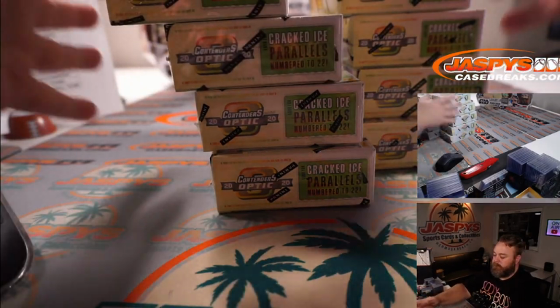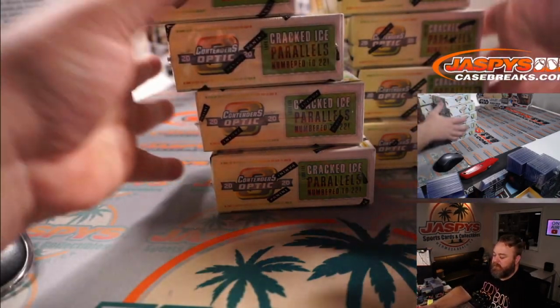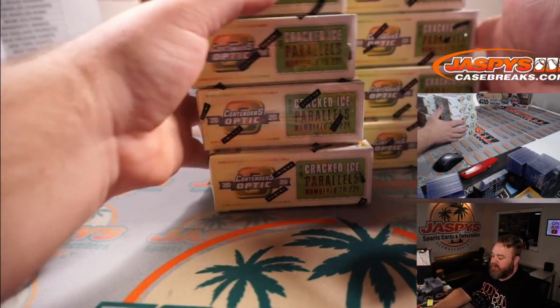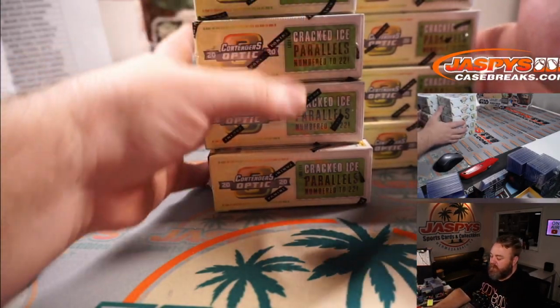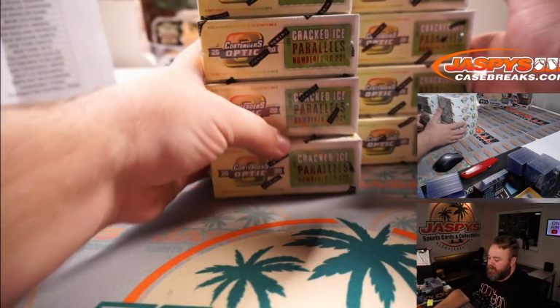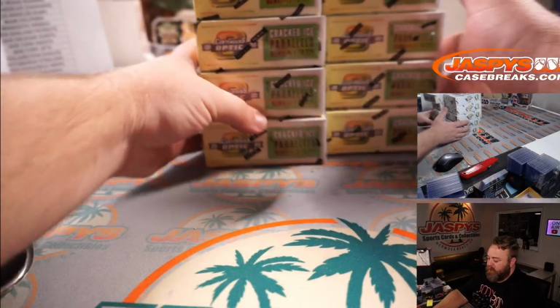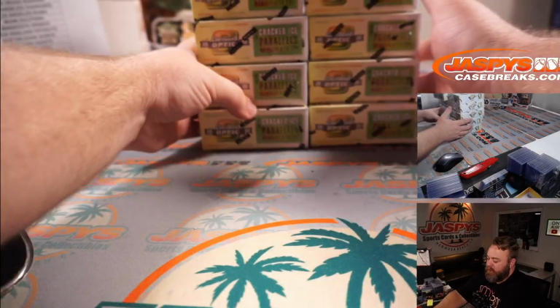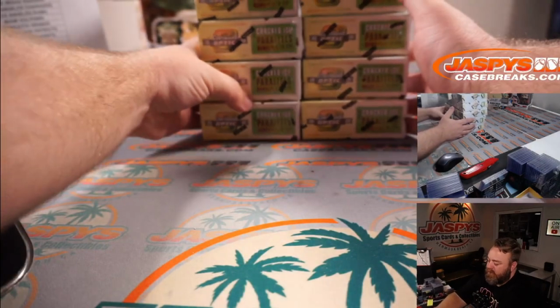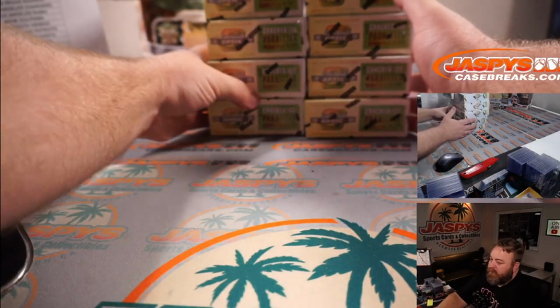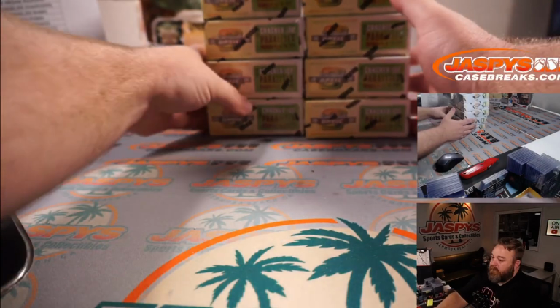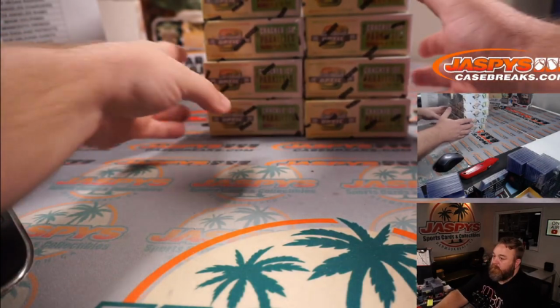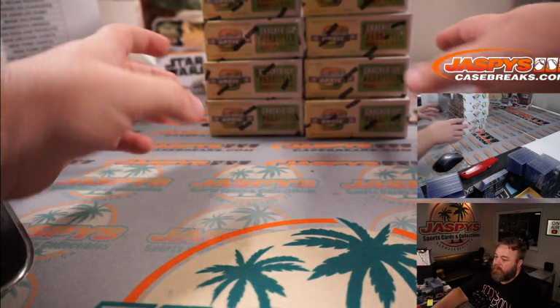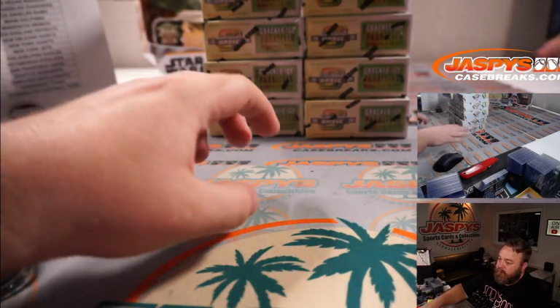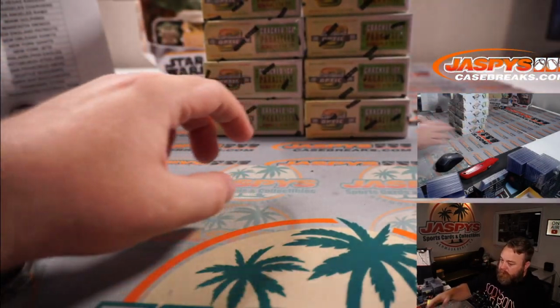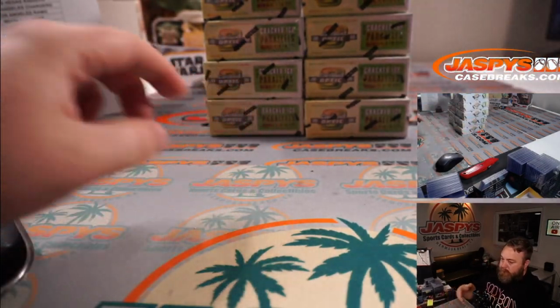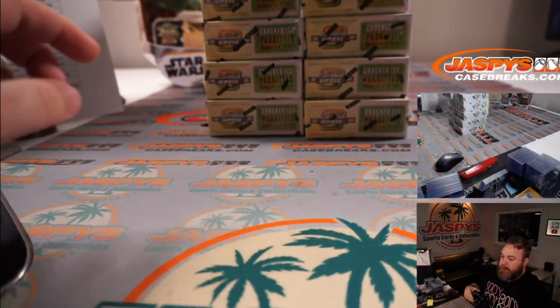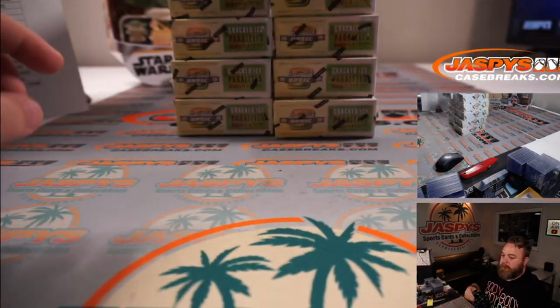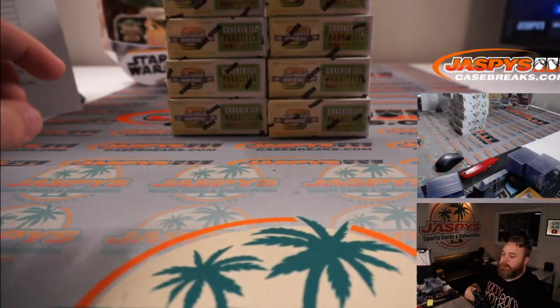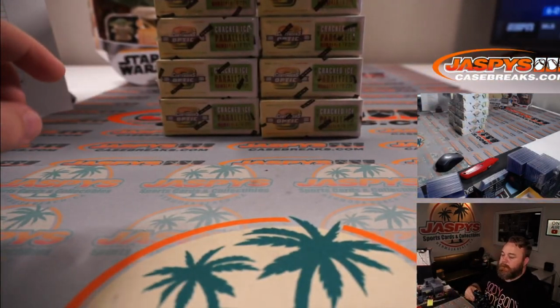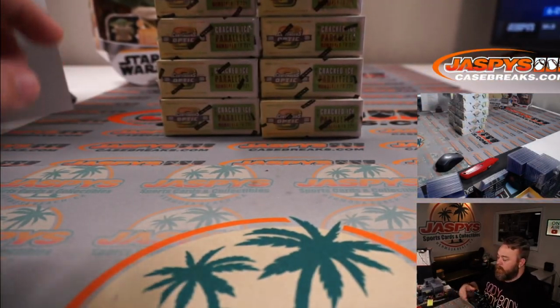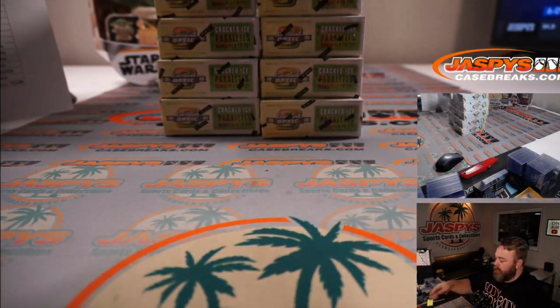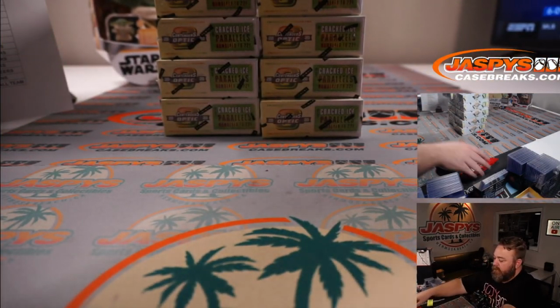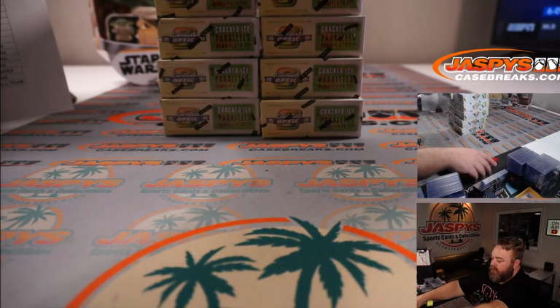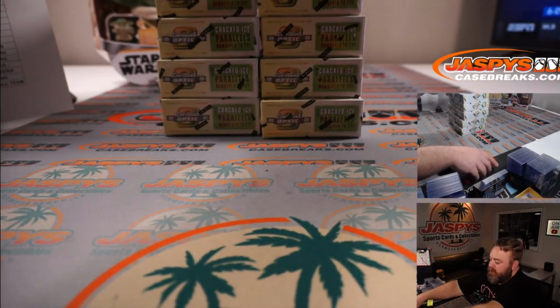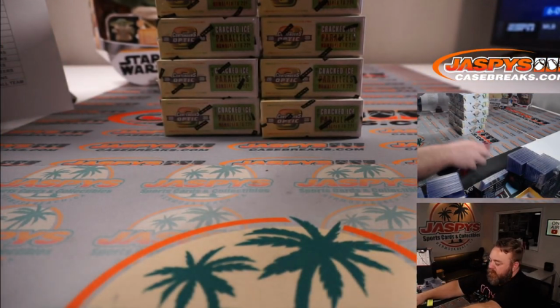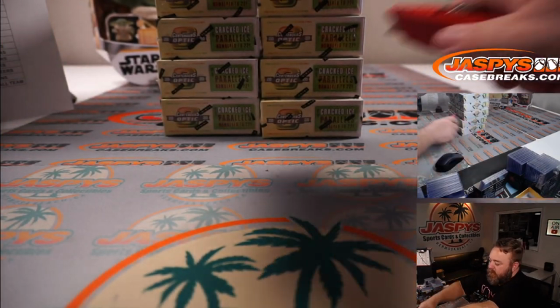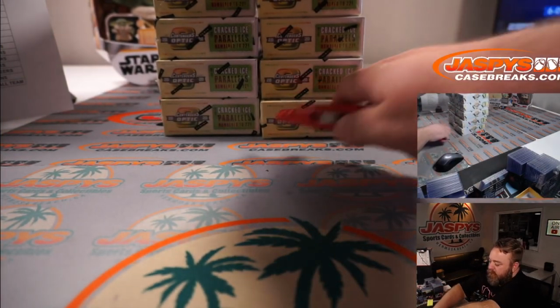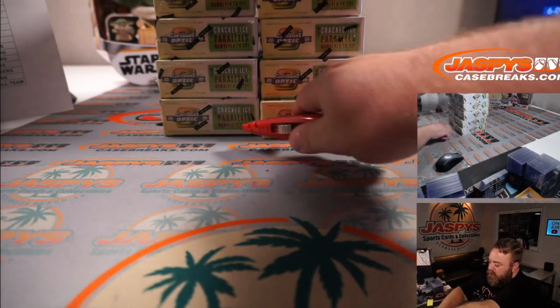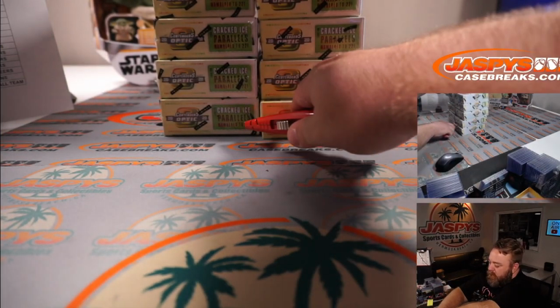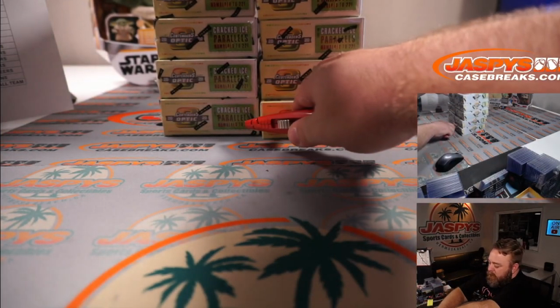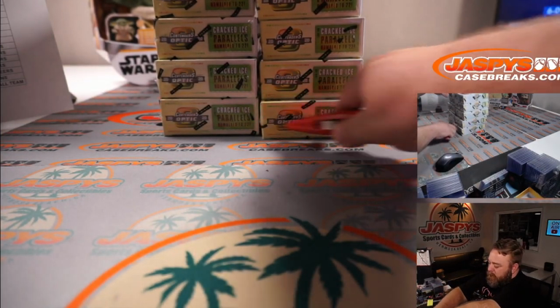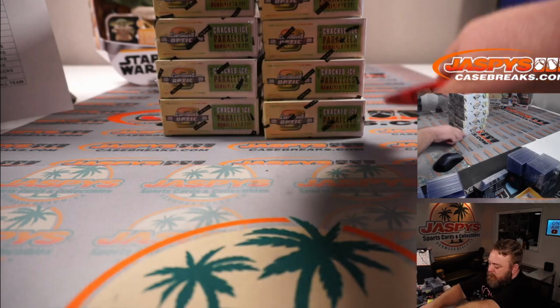There's our 20 boxes — good luck guys, let's do this.